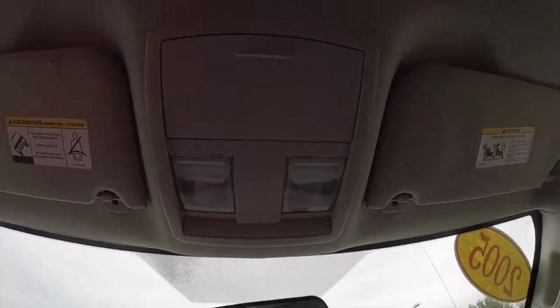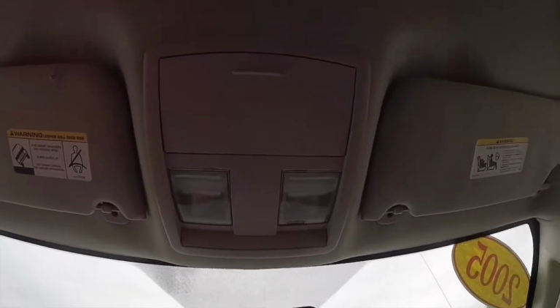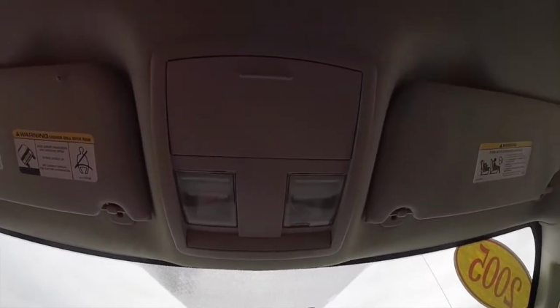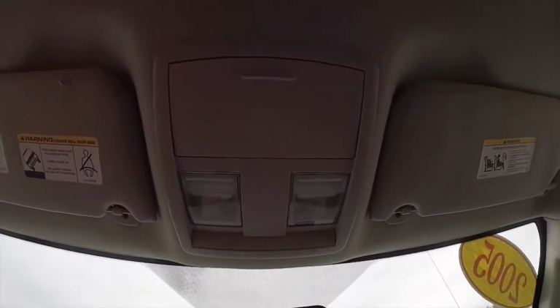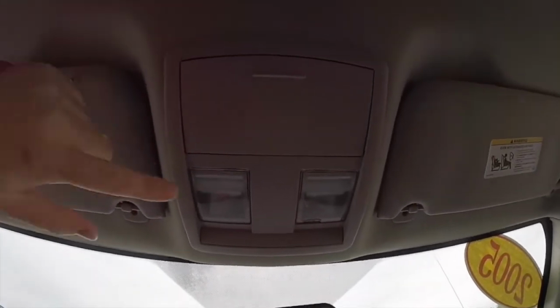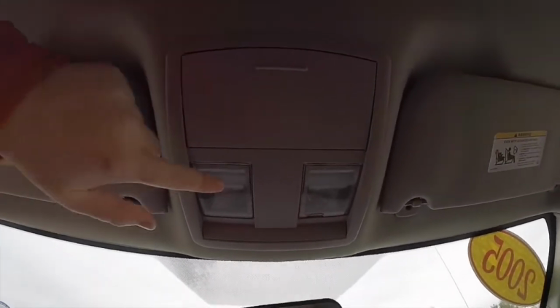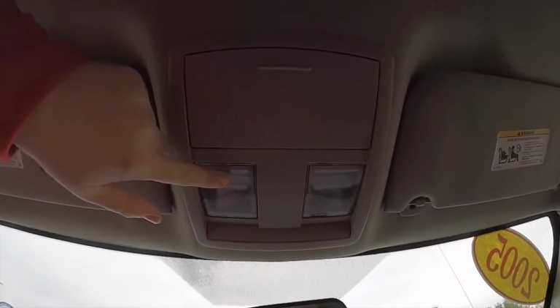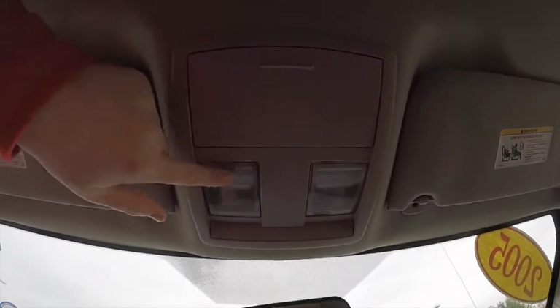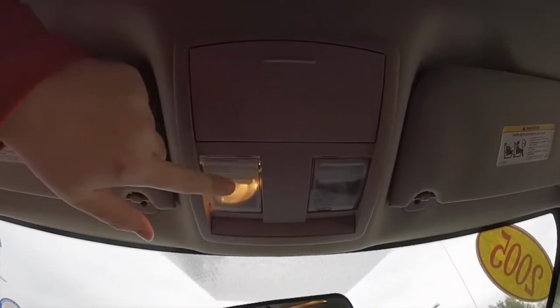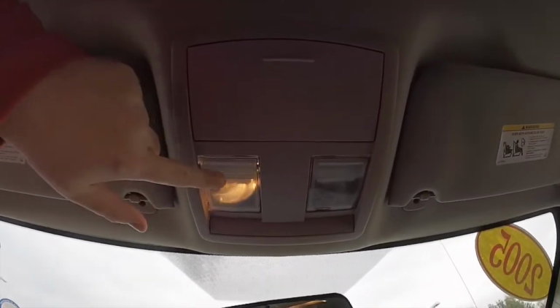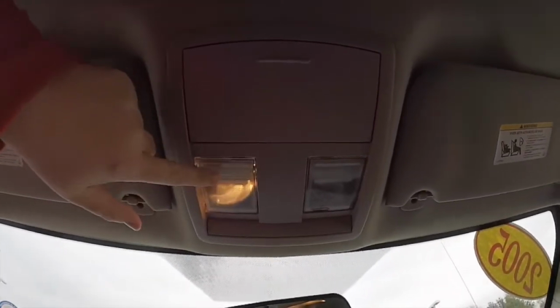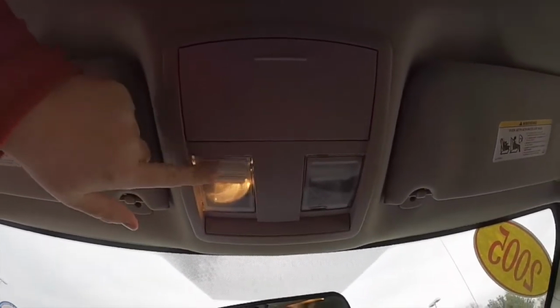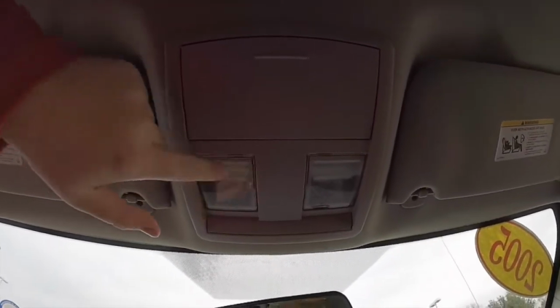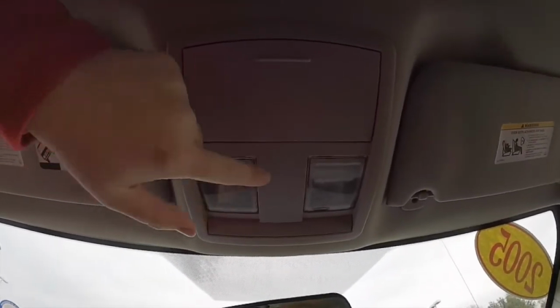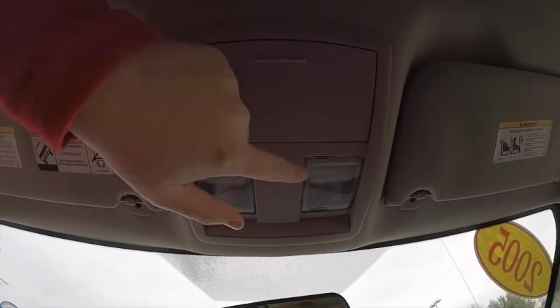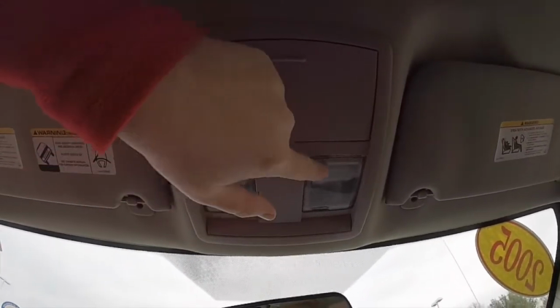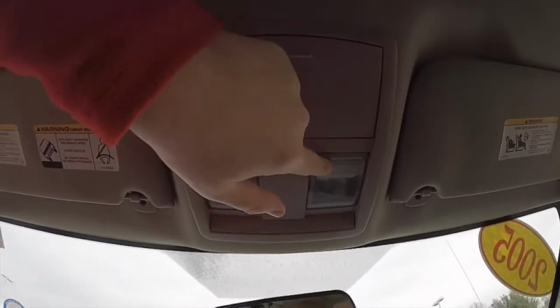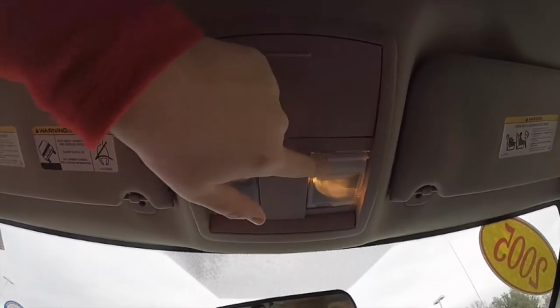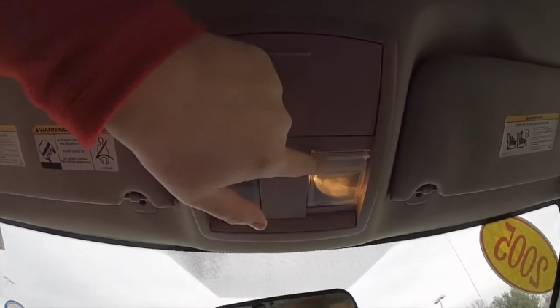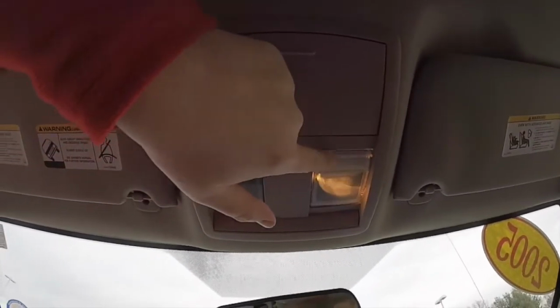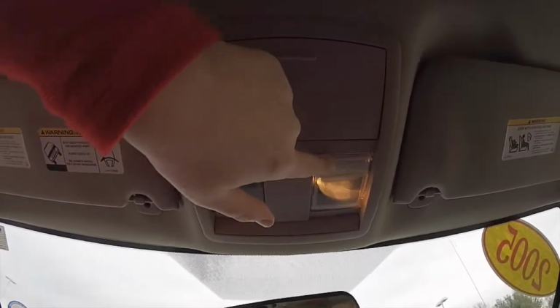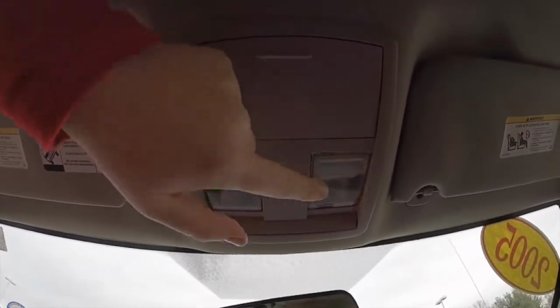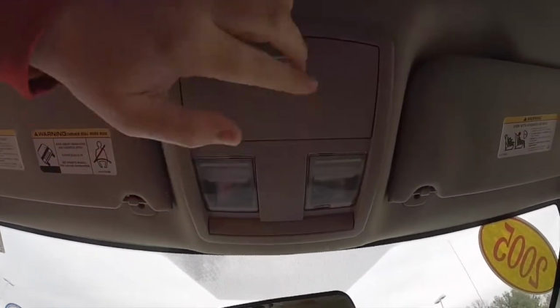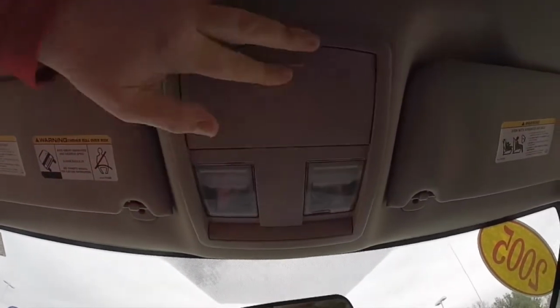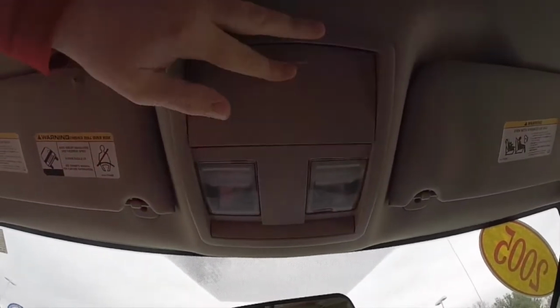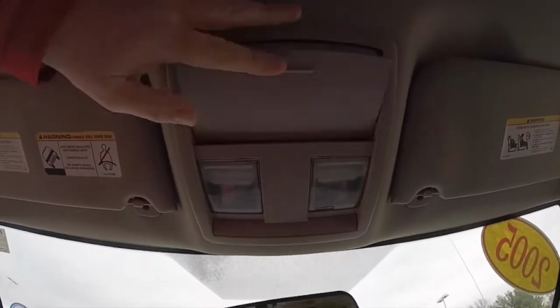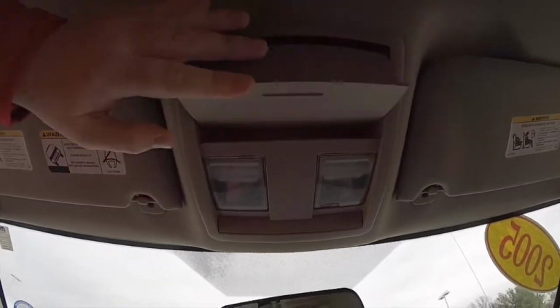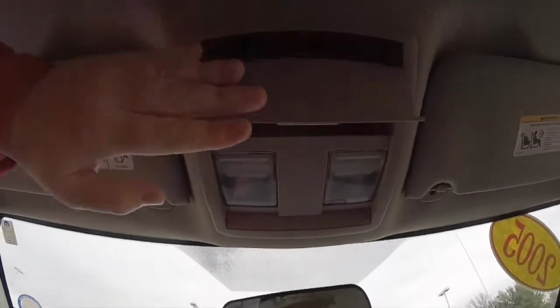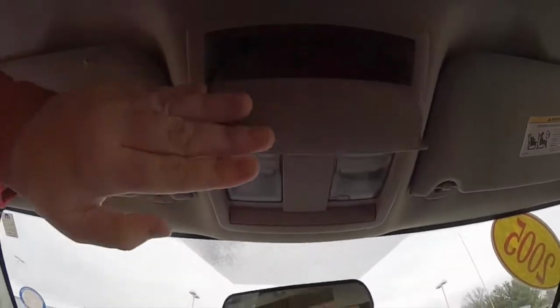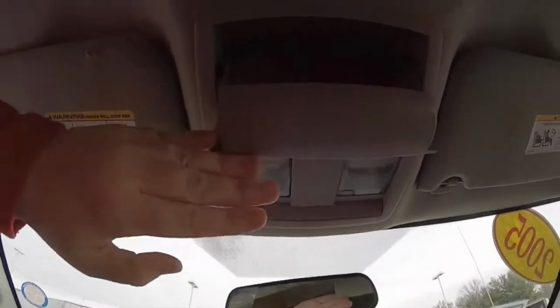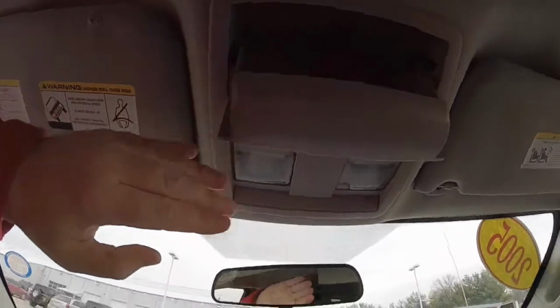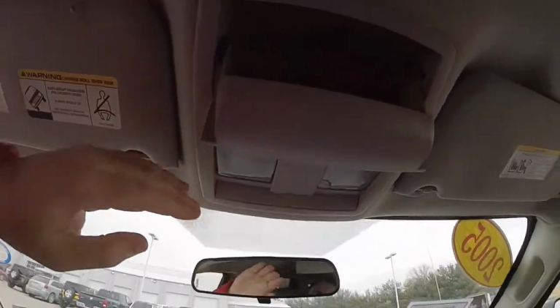Looking overhead: map lights and a sunglasses holder.